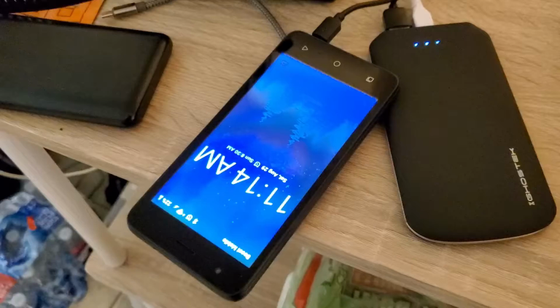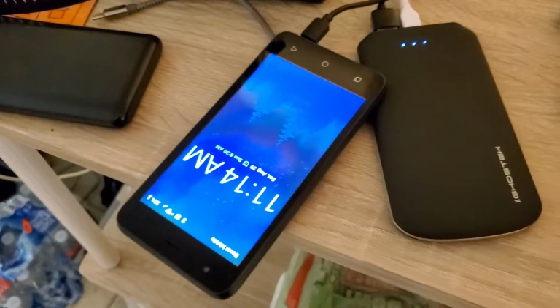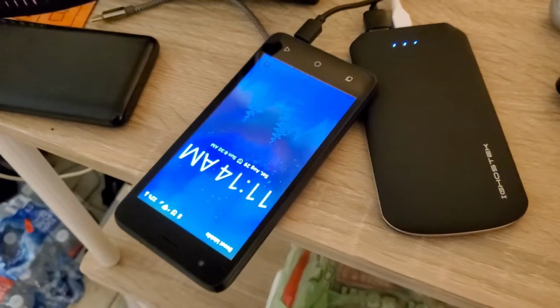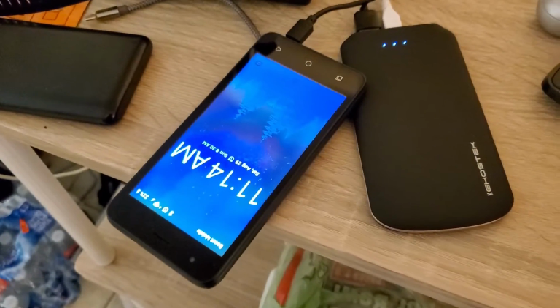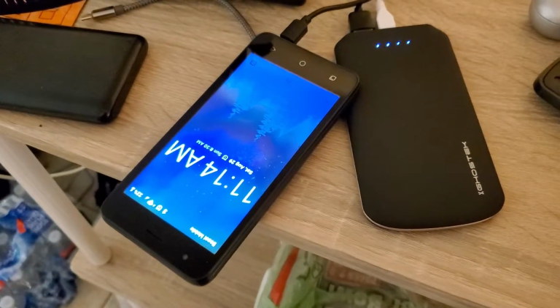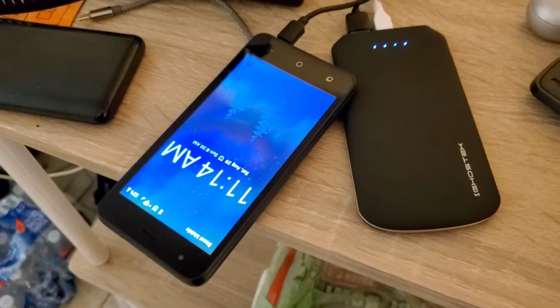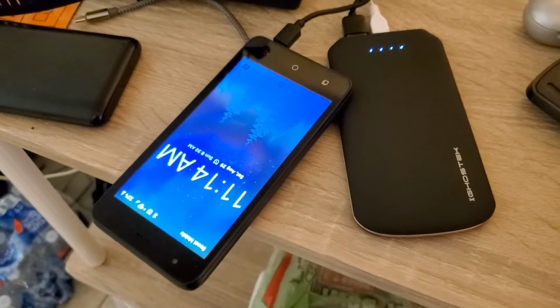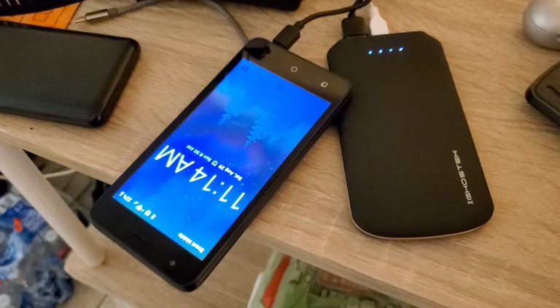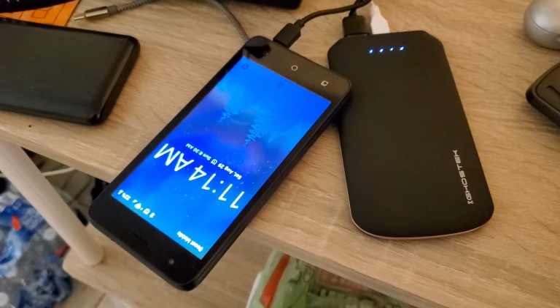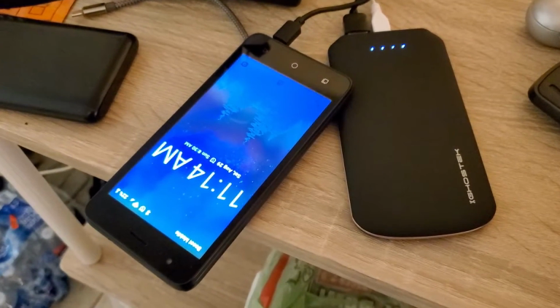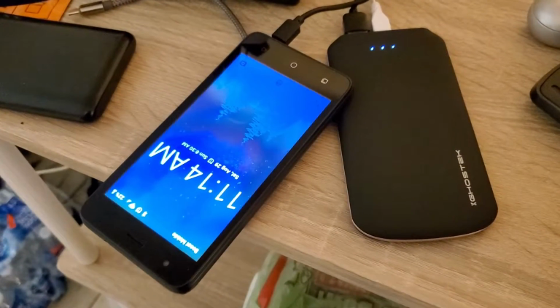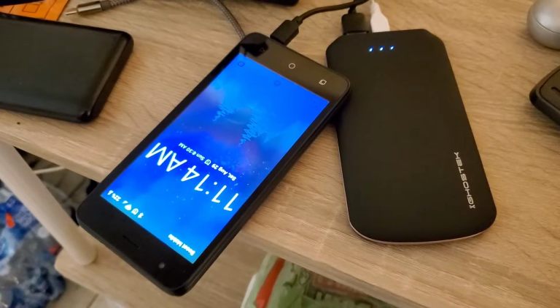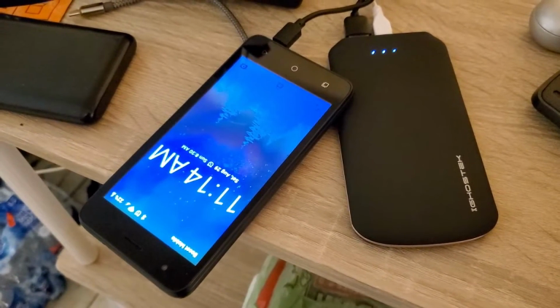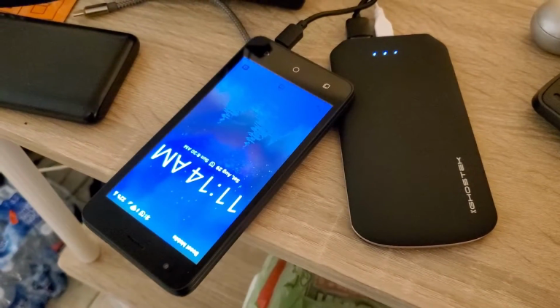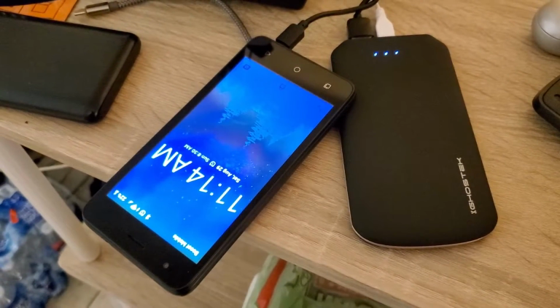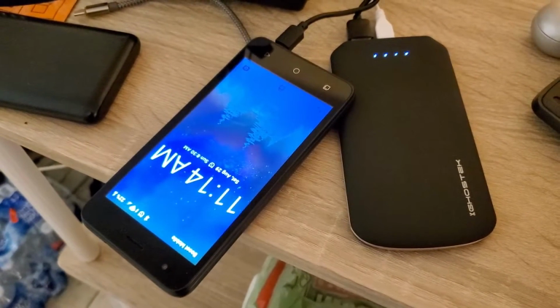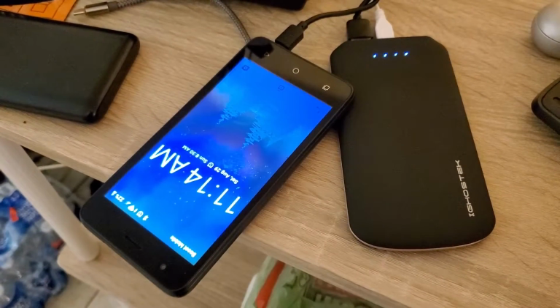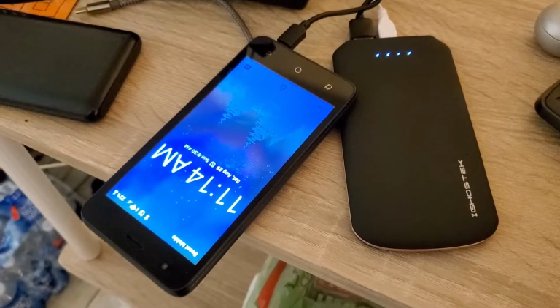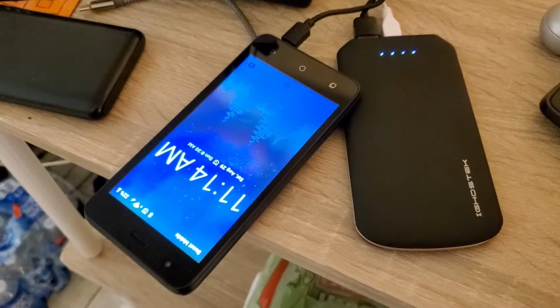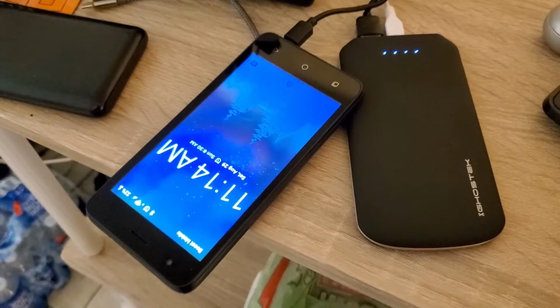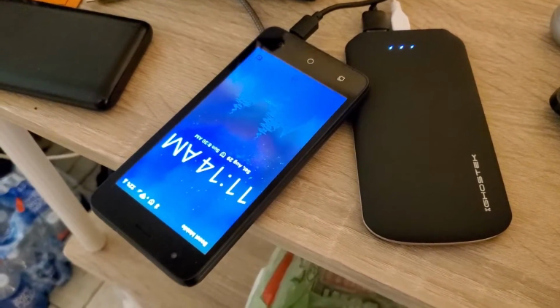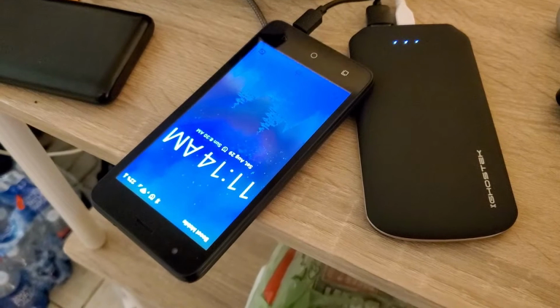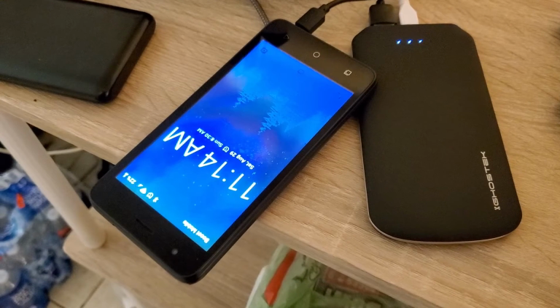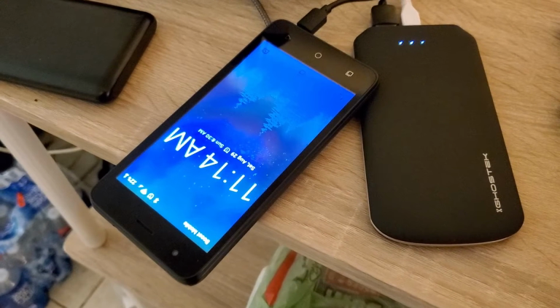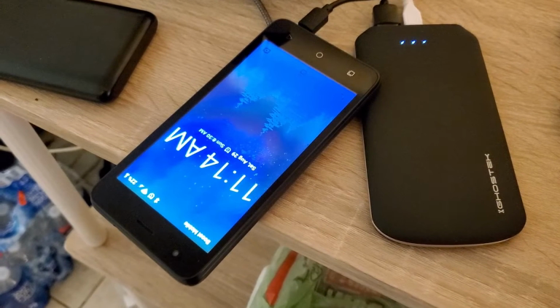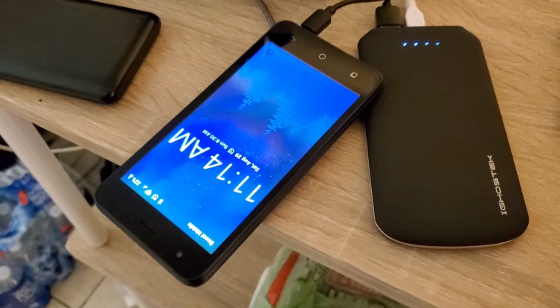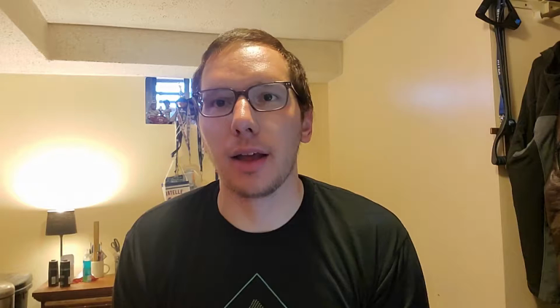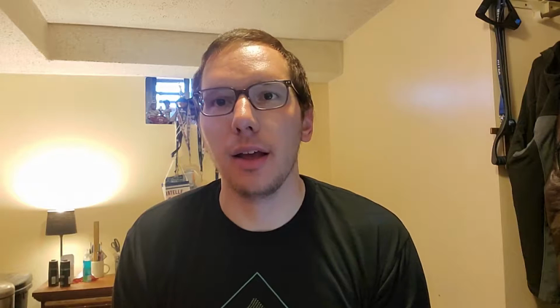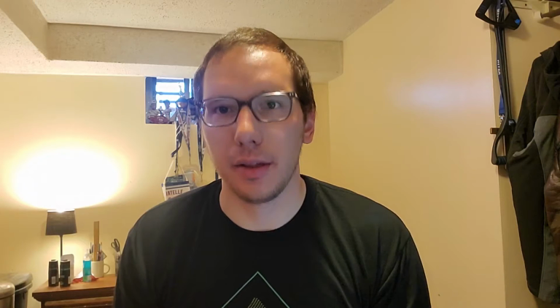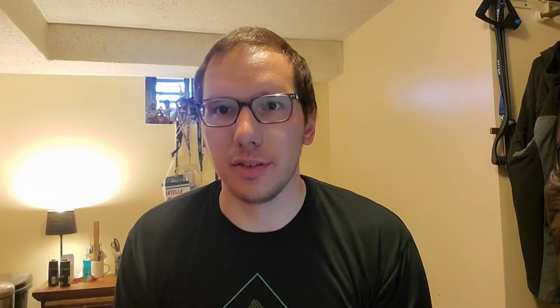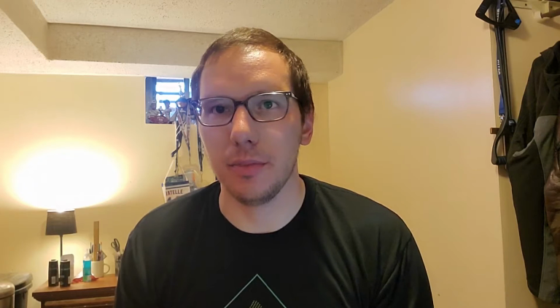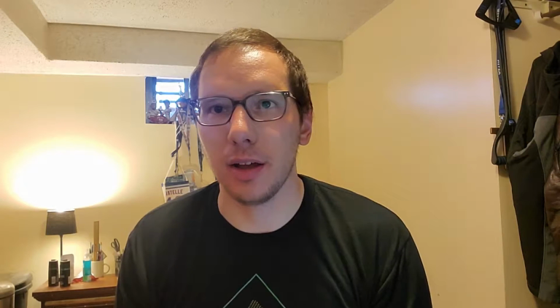It does support pass-through charging, meaning that you can charge your phone while also charging your battery pack at the same time.